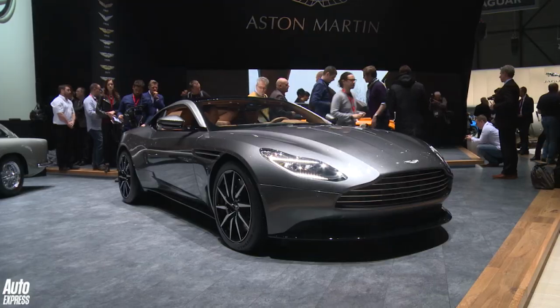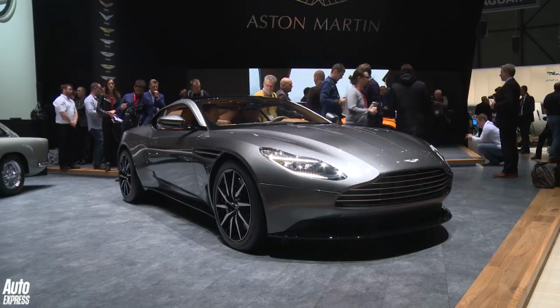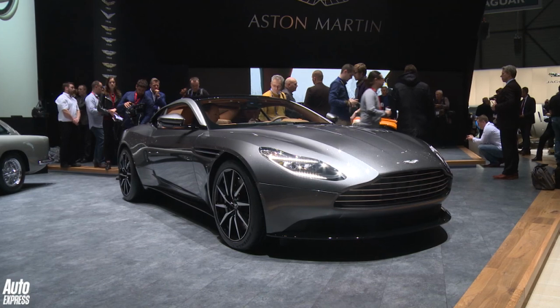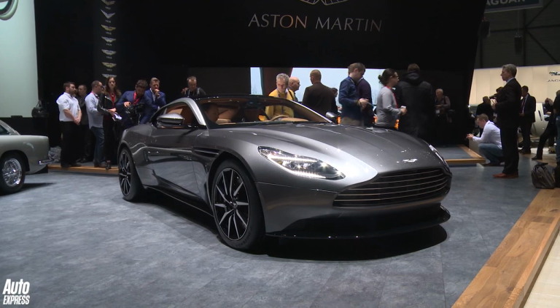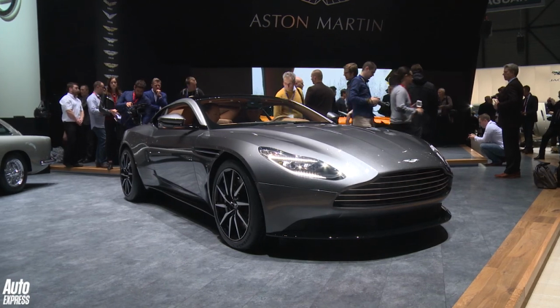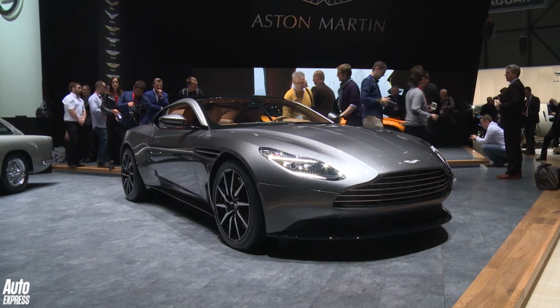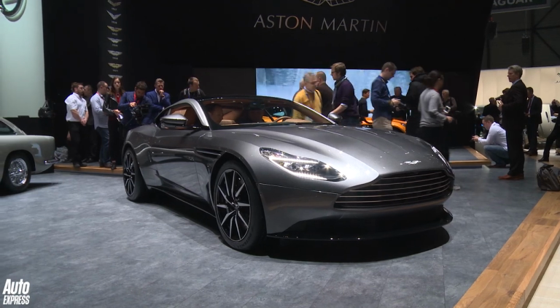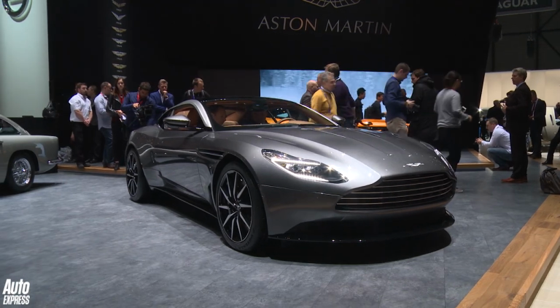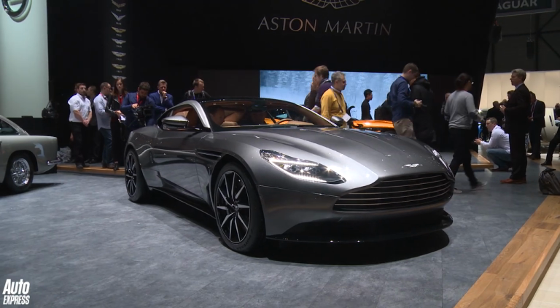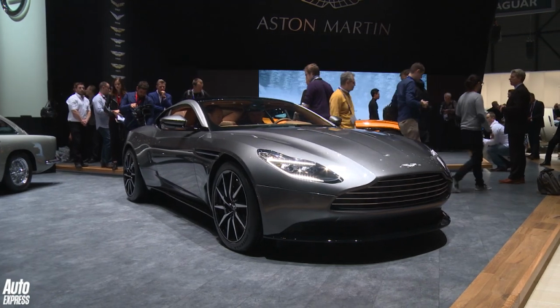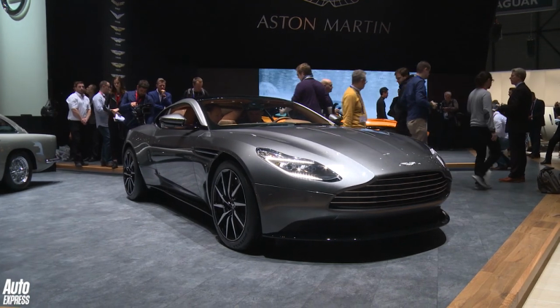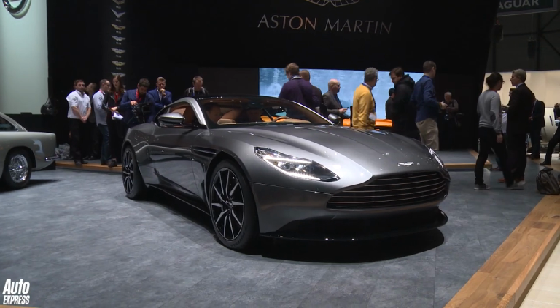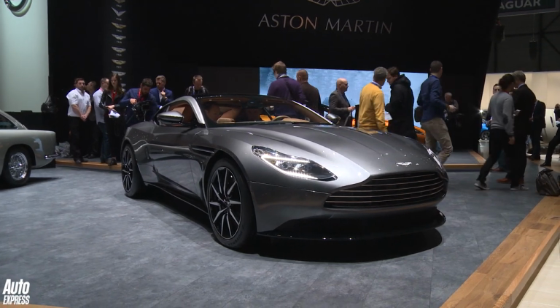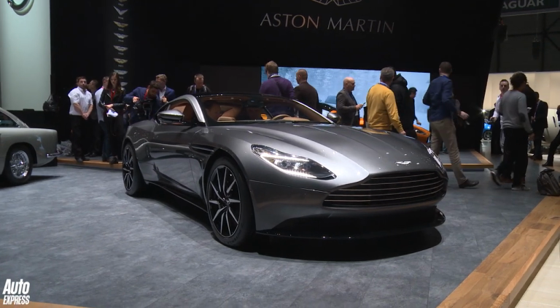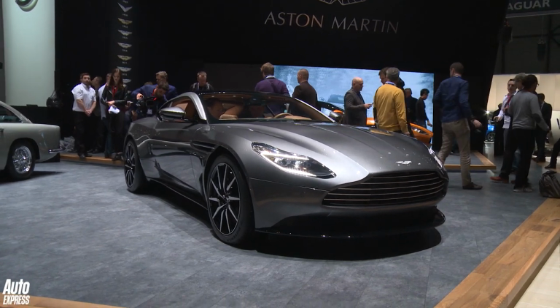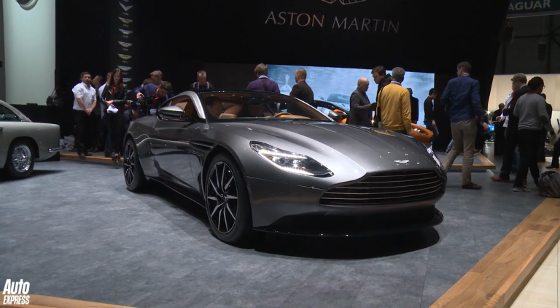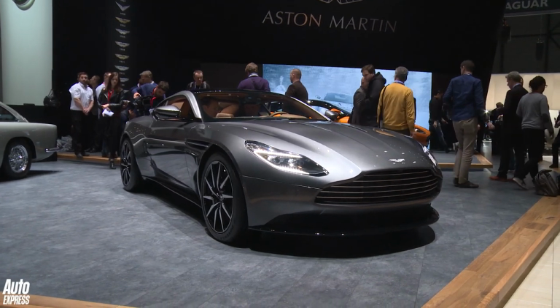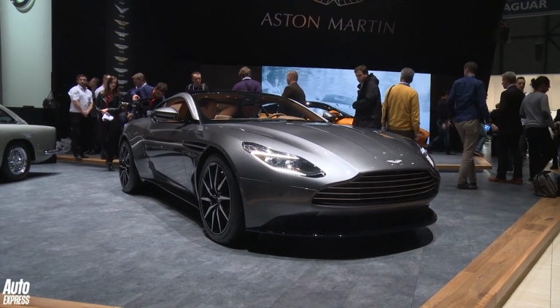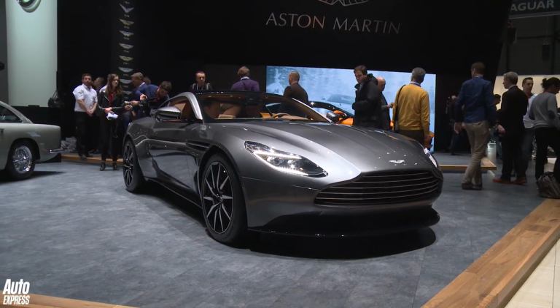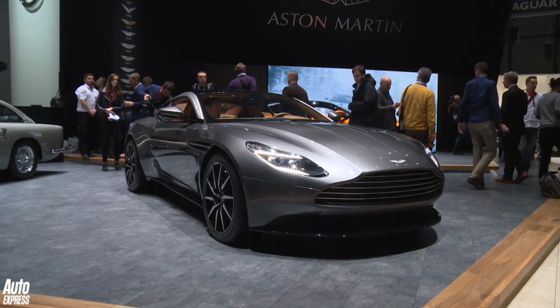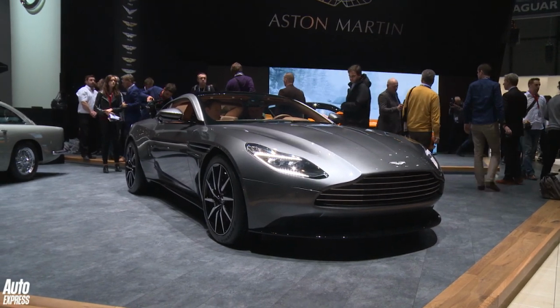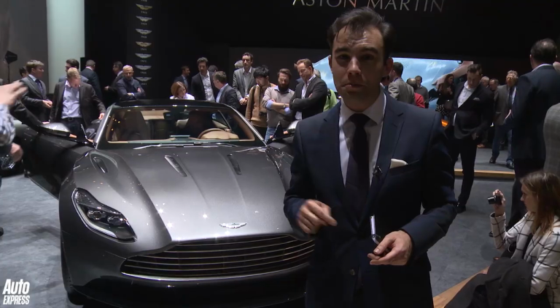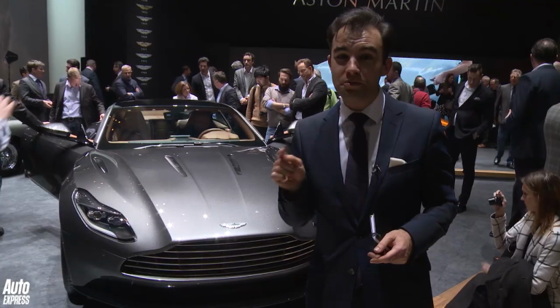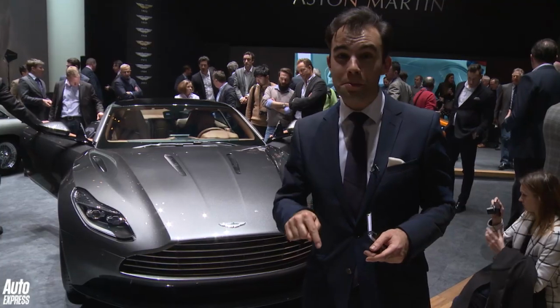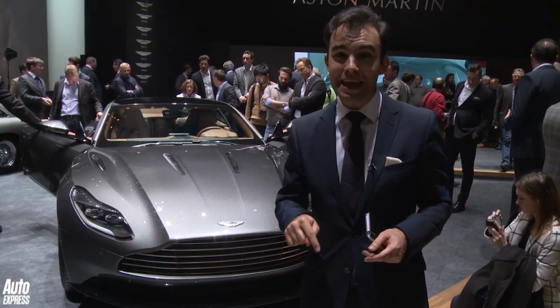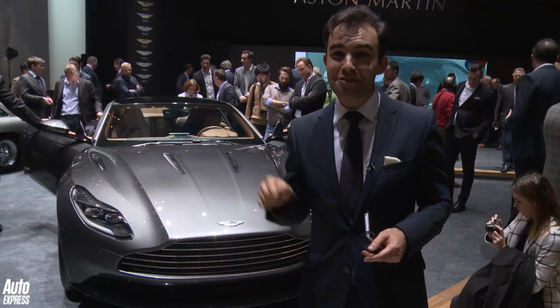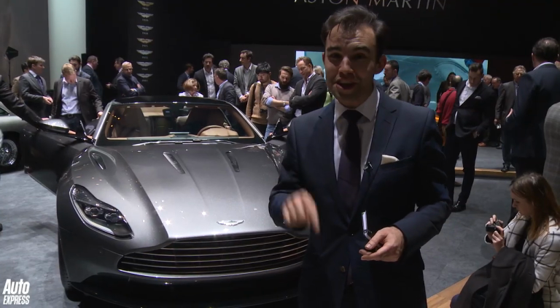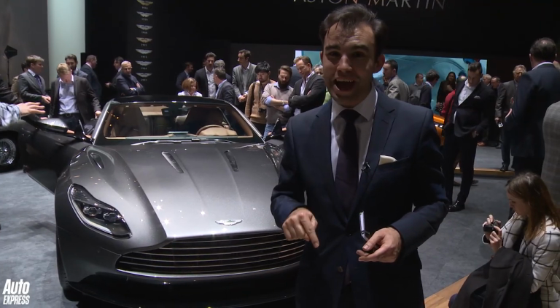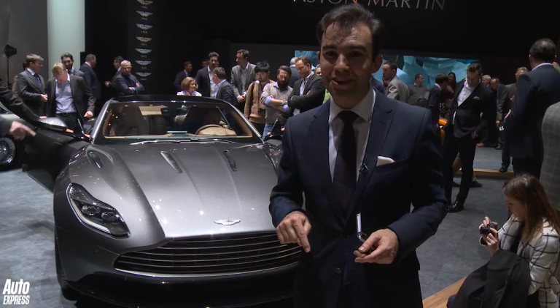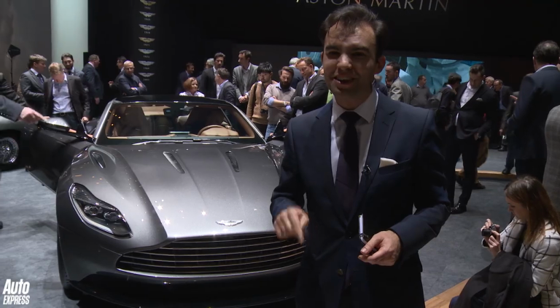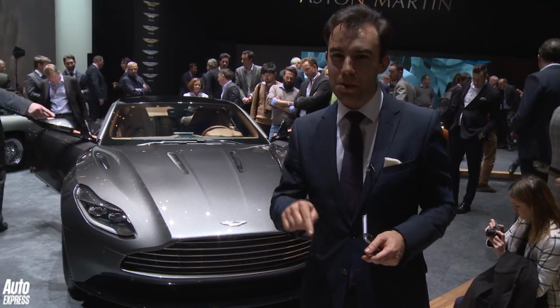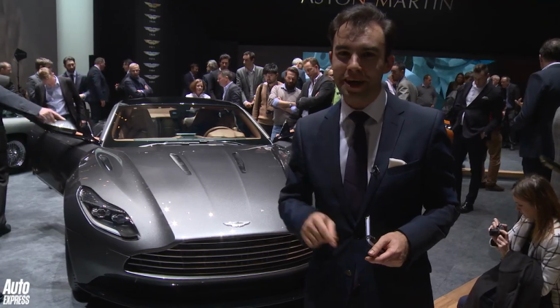If you want to find out more about all the cars here in Geneva, check out the latest issue of Auto Express. But from me, for now, bye-bye.